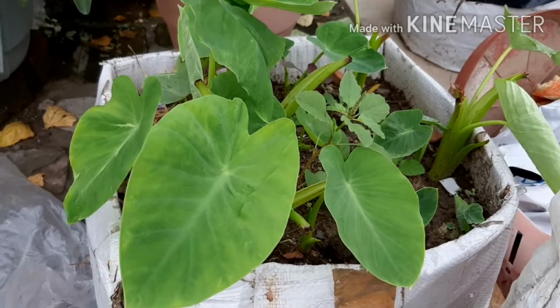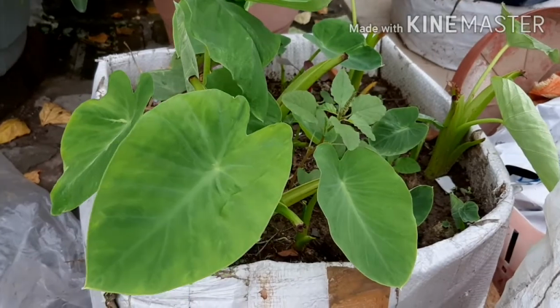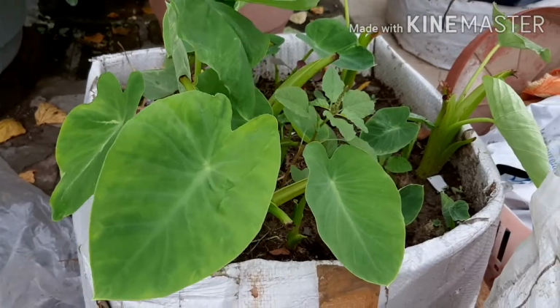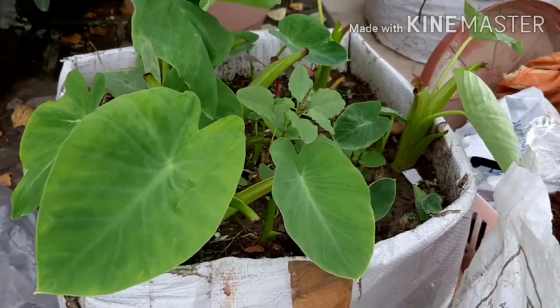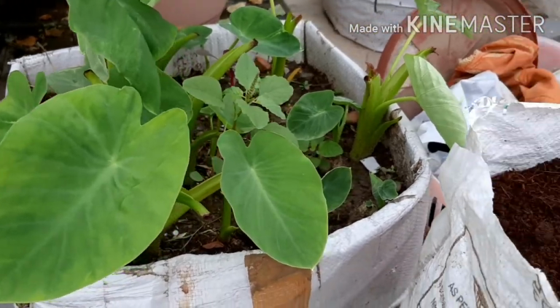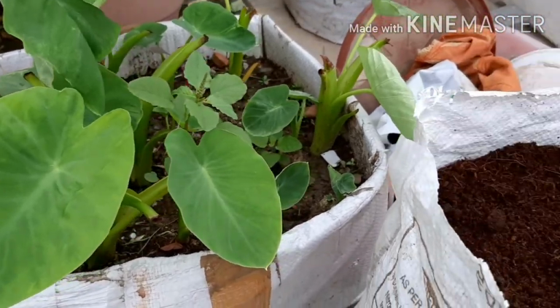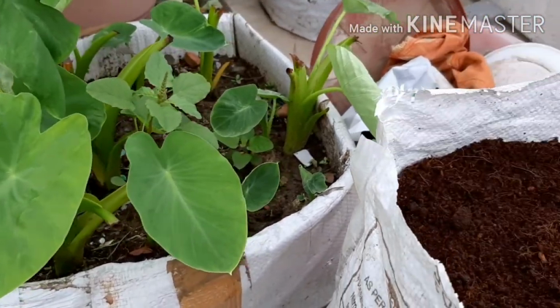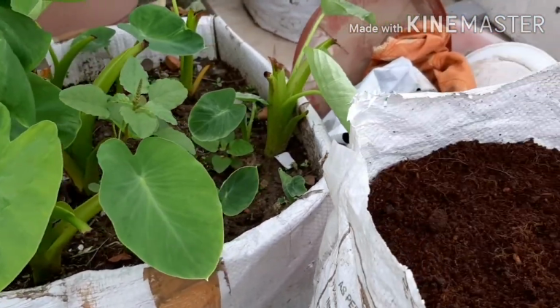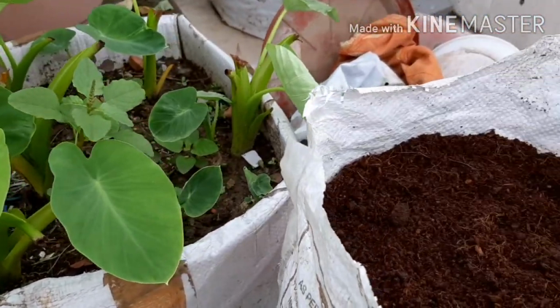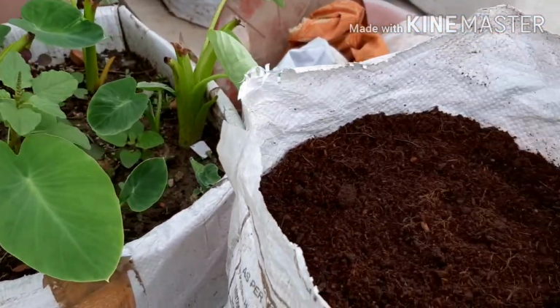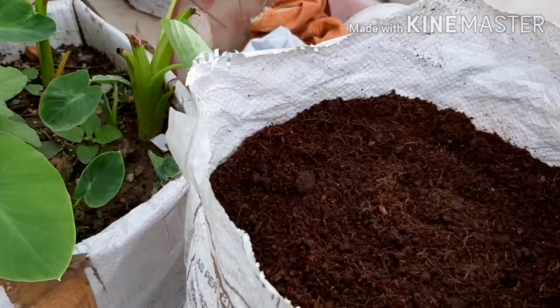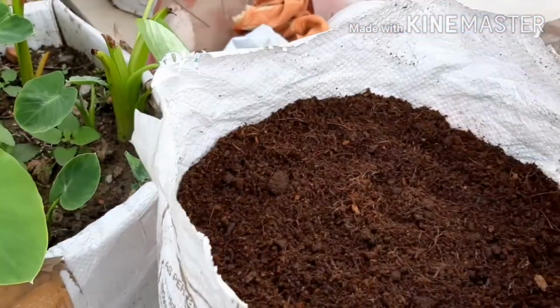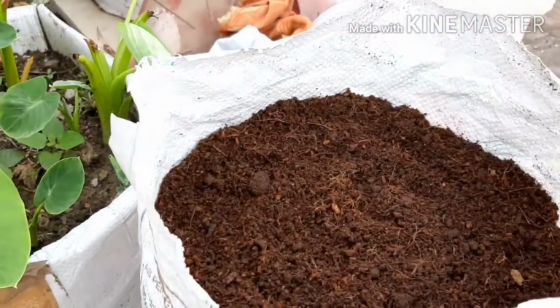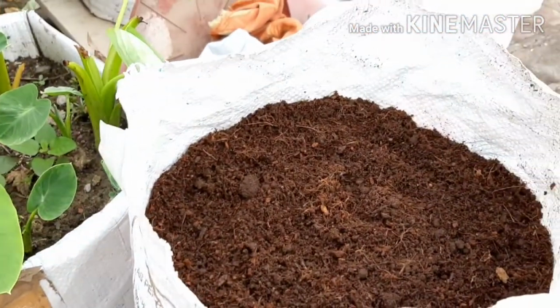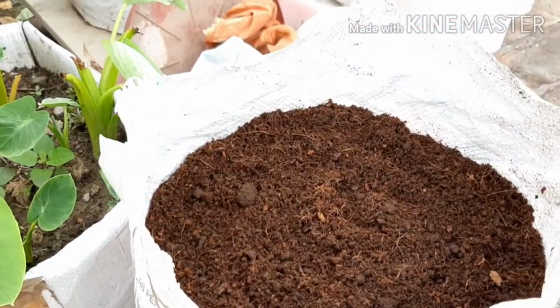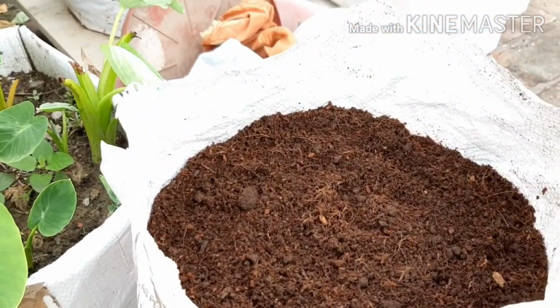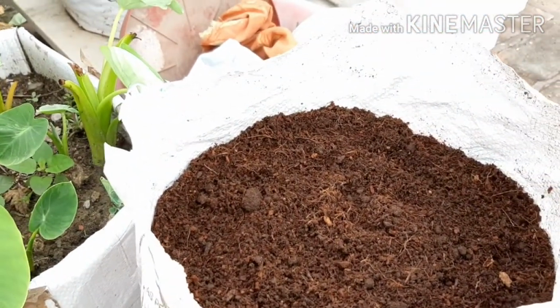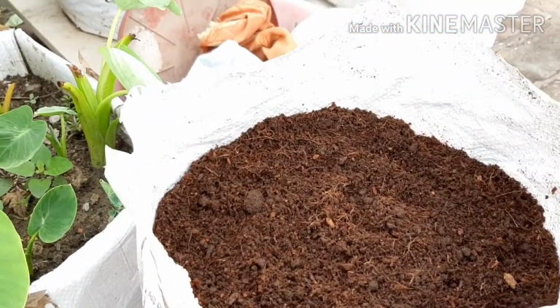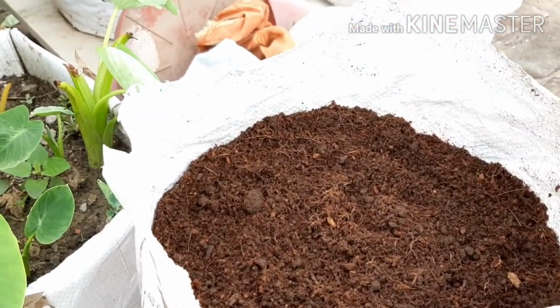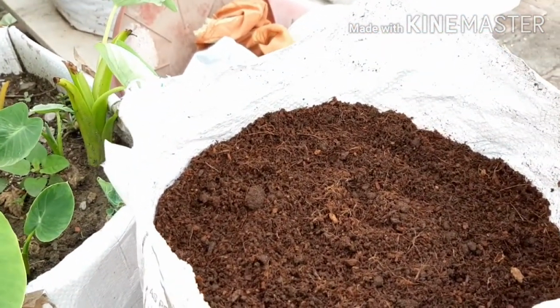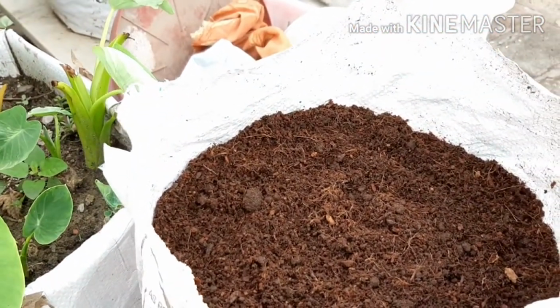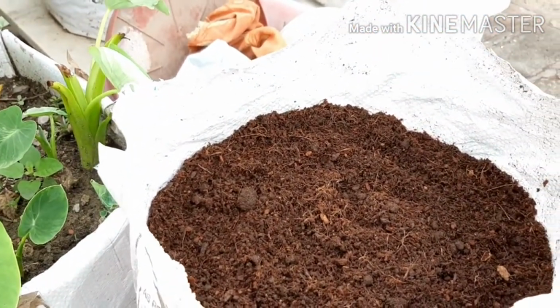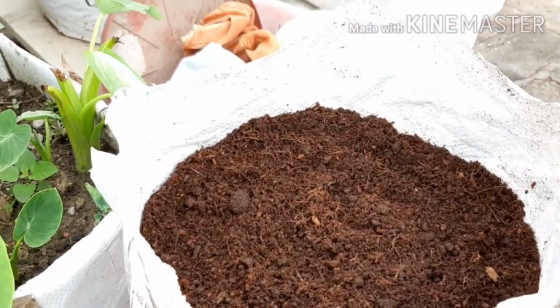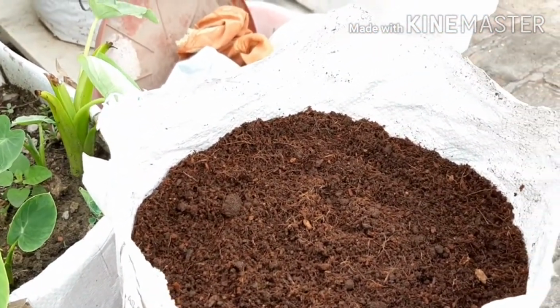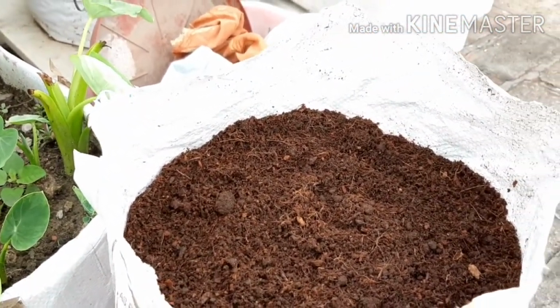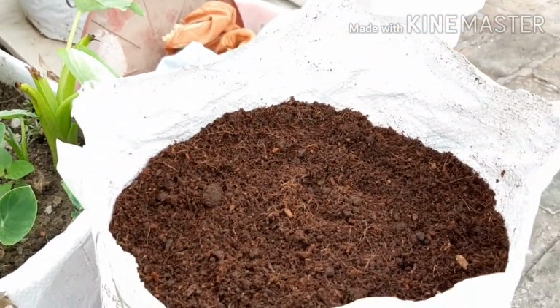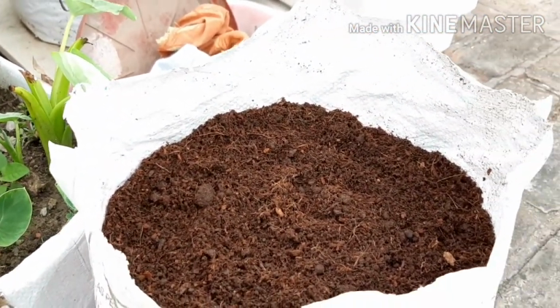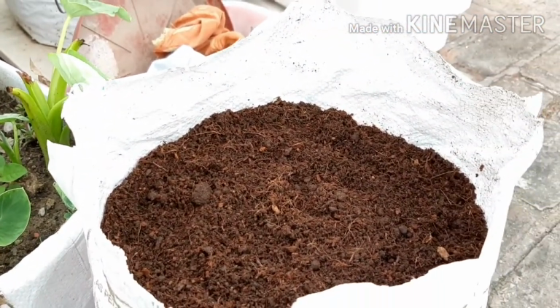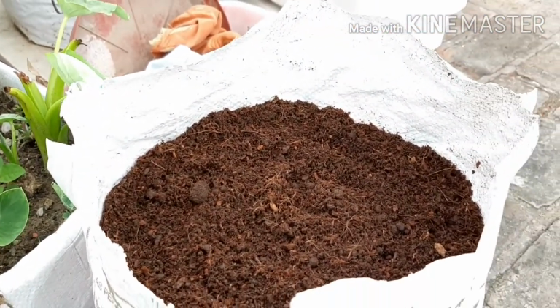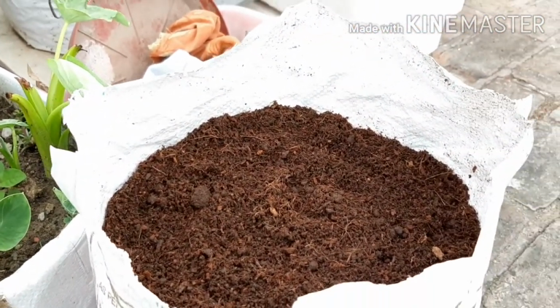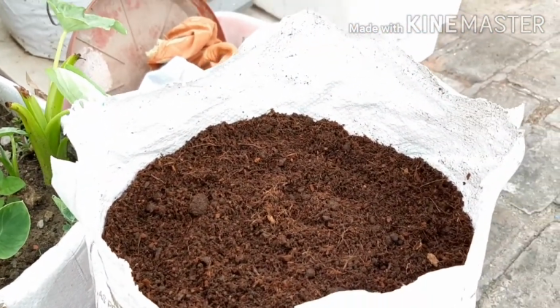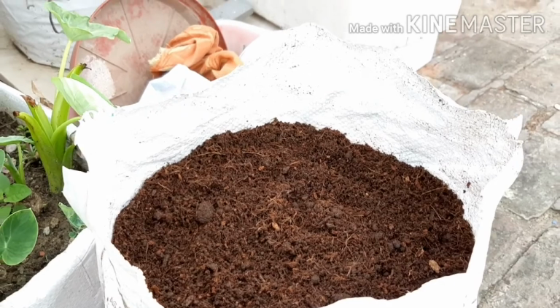First of all, let me show you these arbi seeds. Look how big they are. In this video,